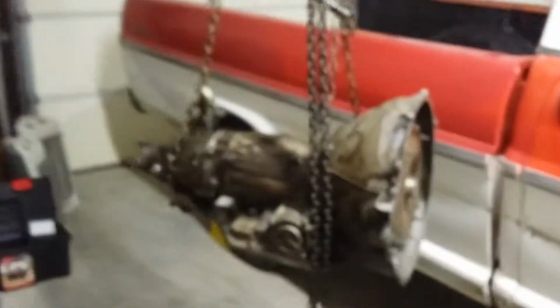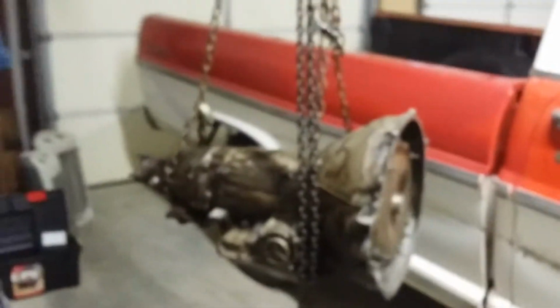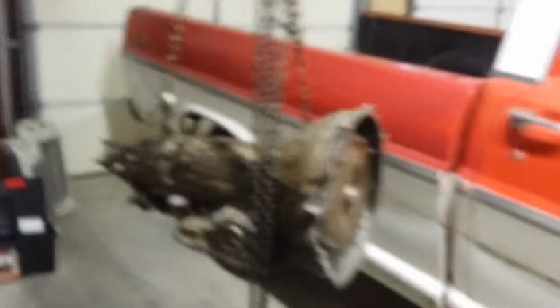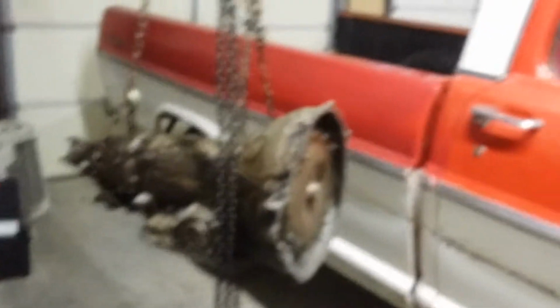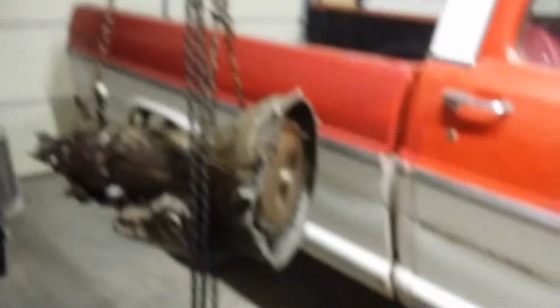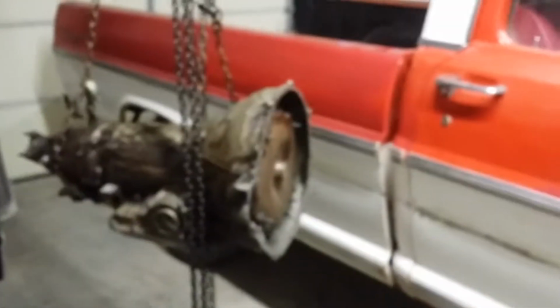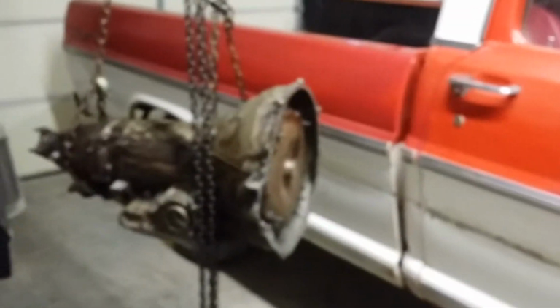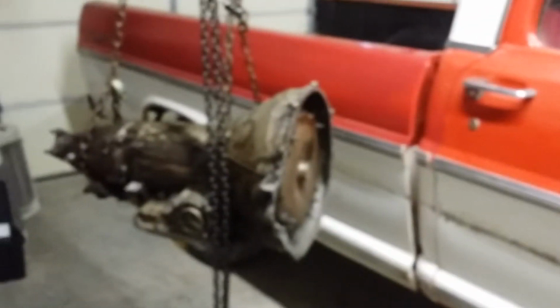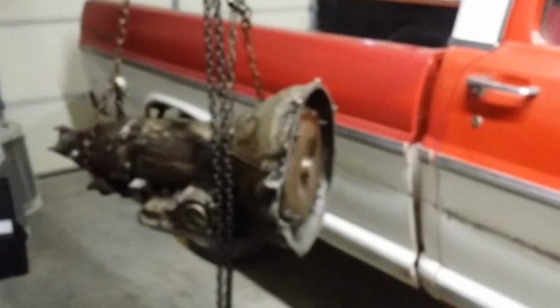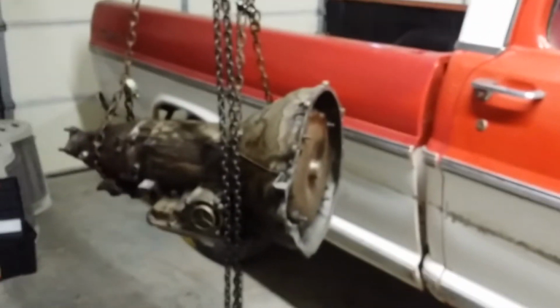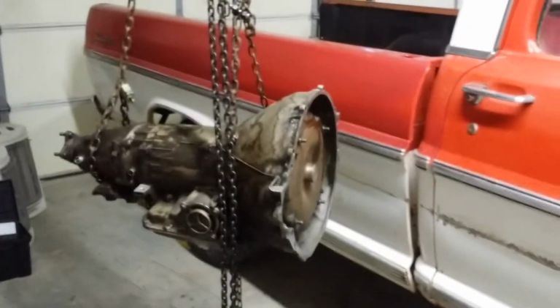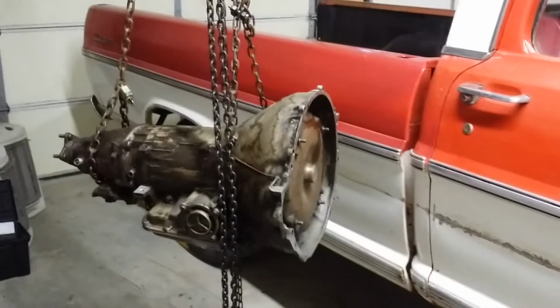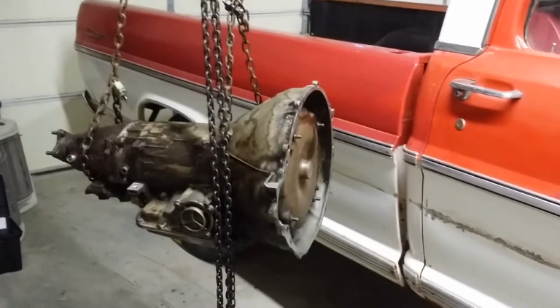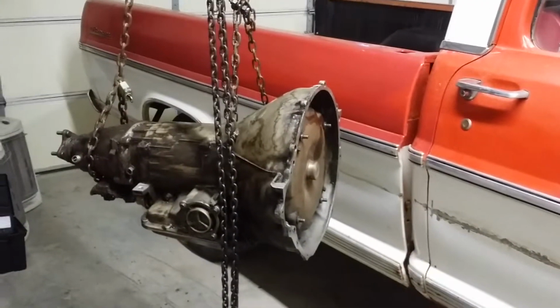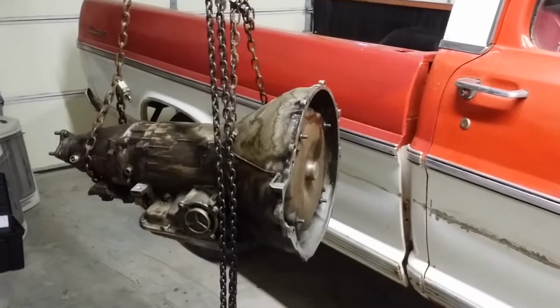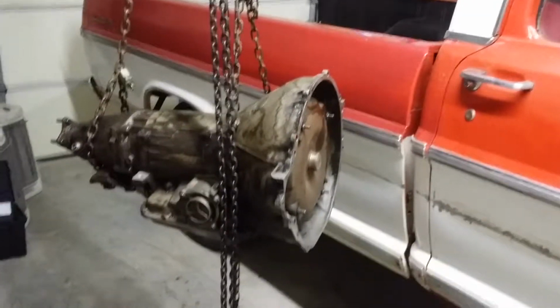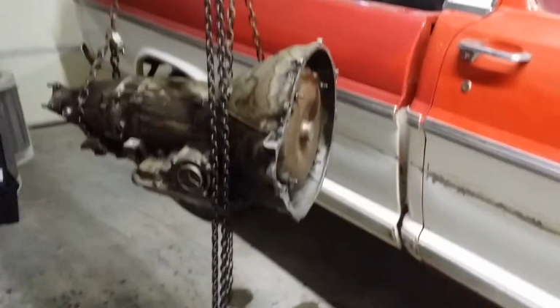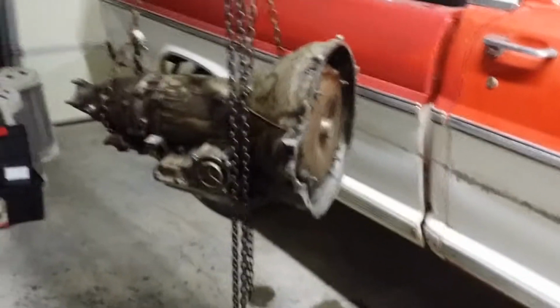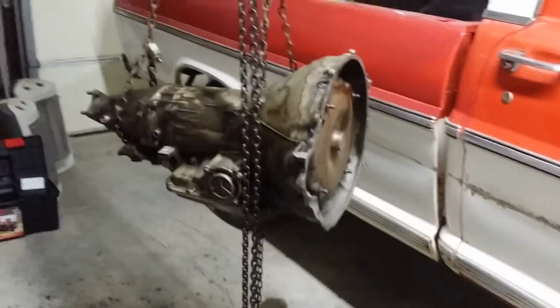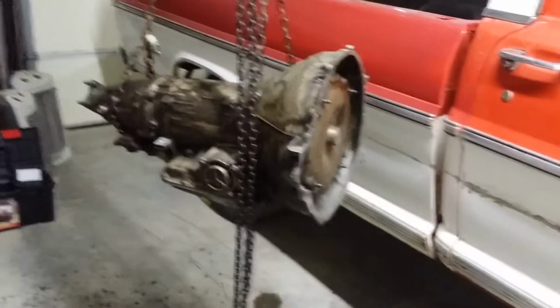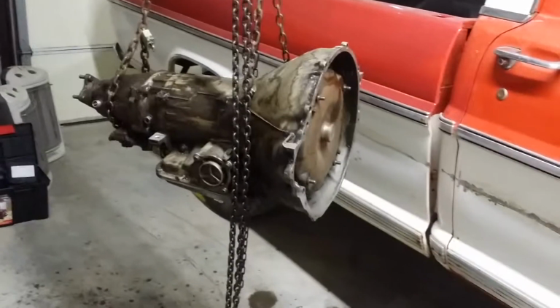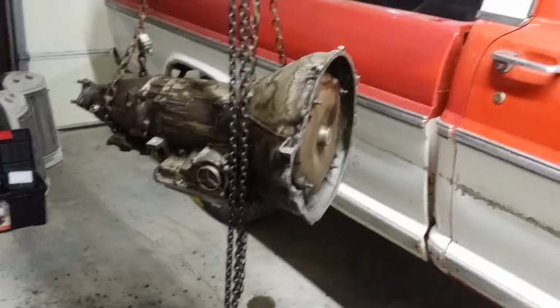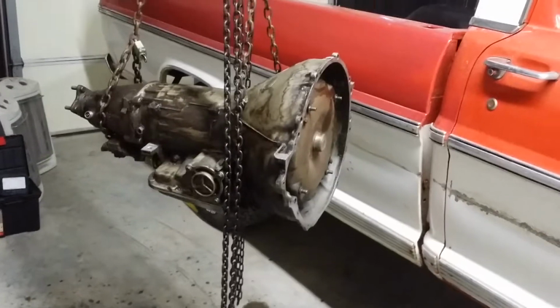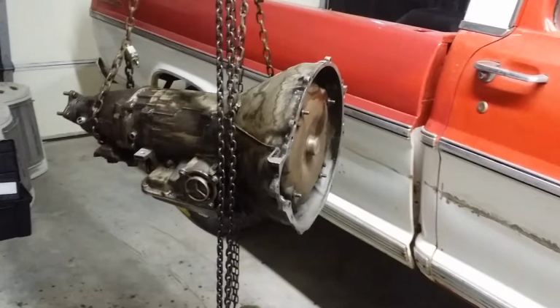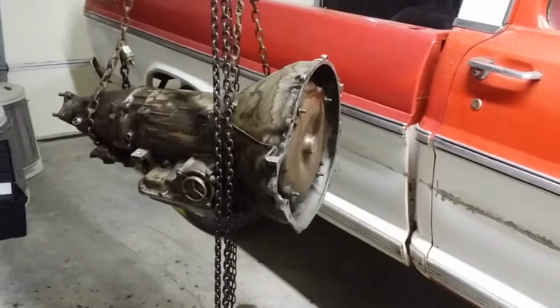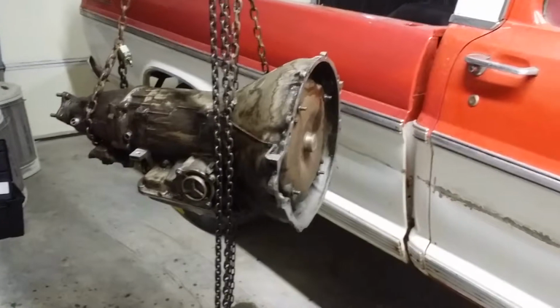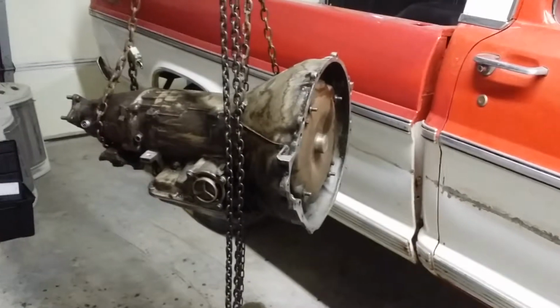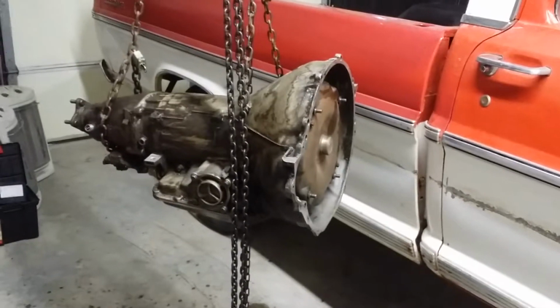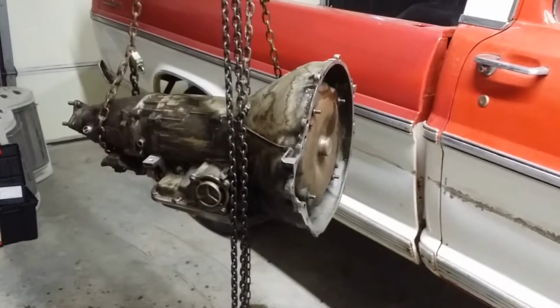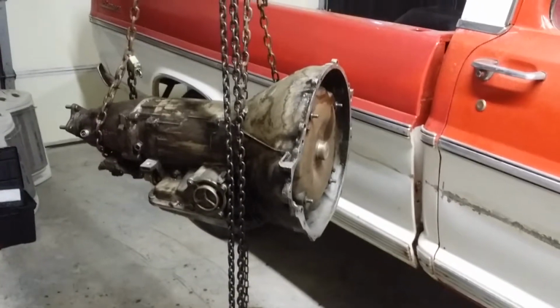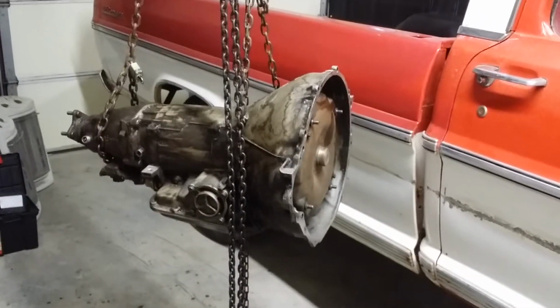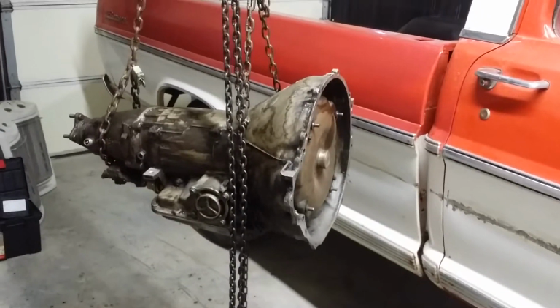We'll get another picture after I scrub it up another hour and a half, maybe with a toothbrush or something, get it ready for the bench — over and out.